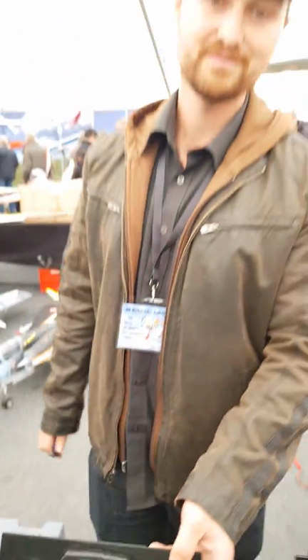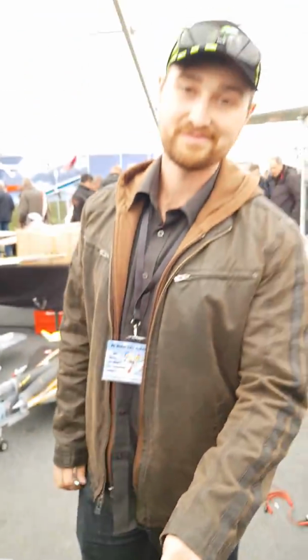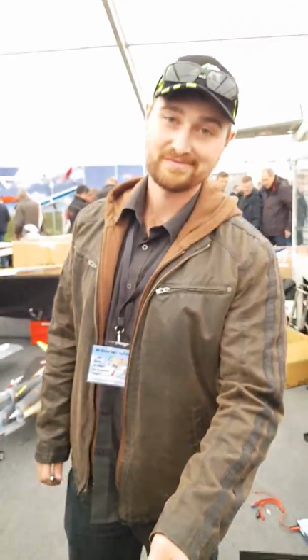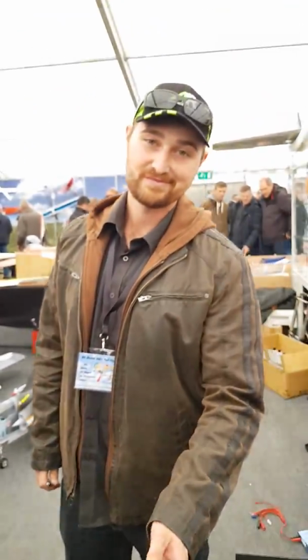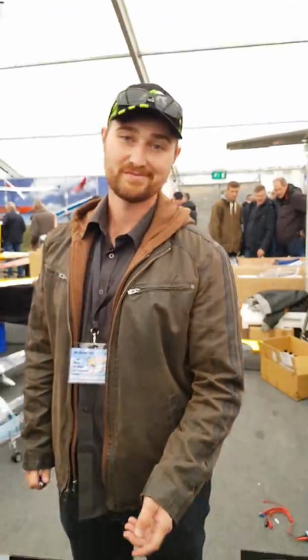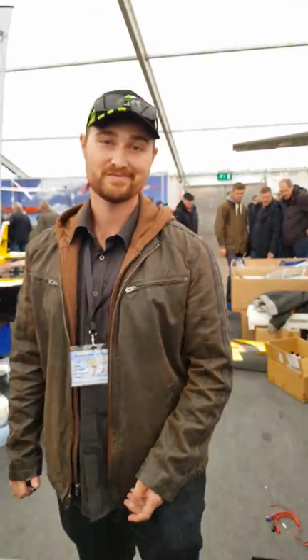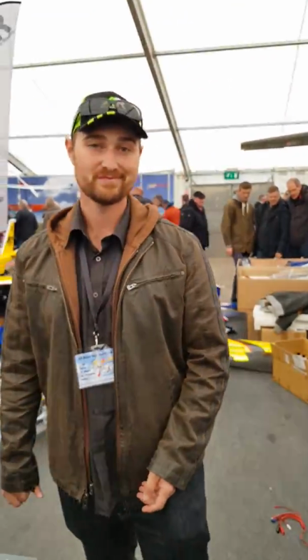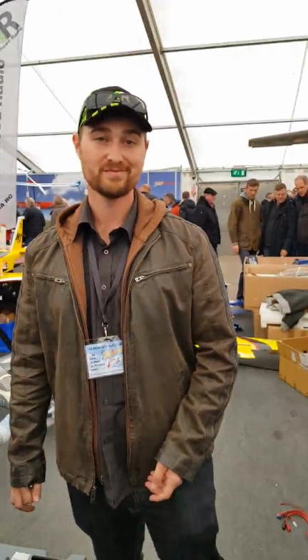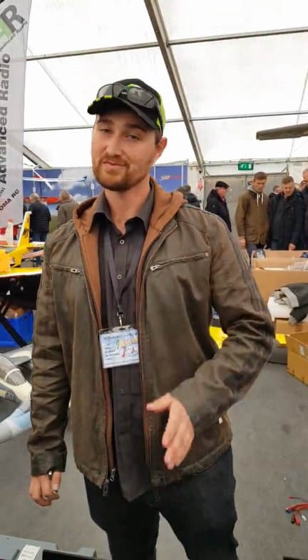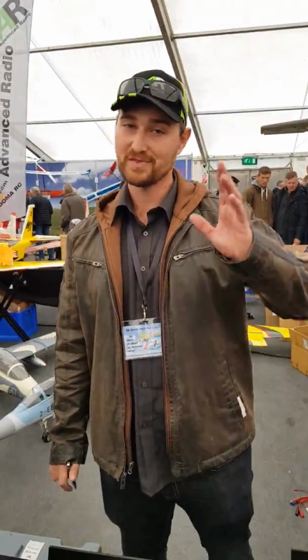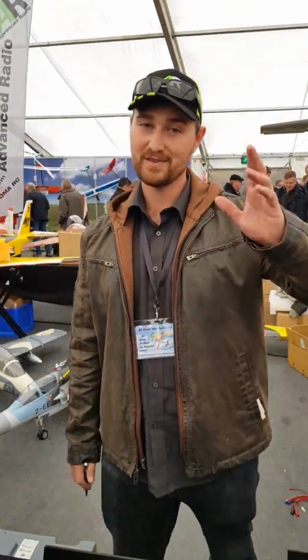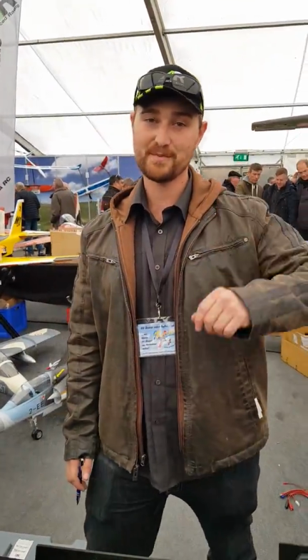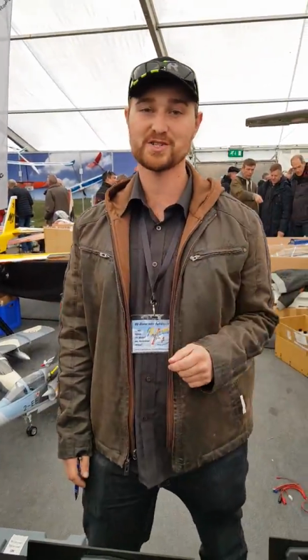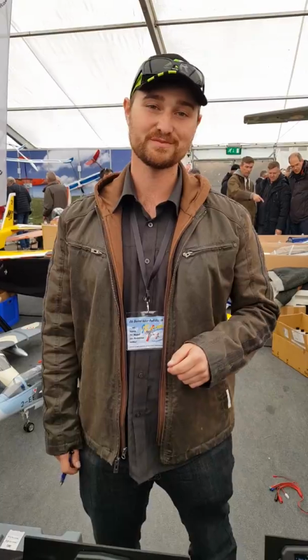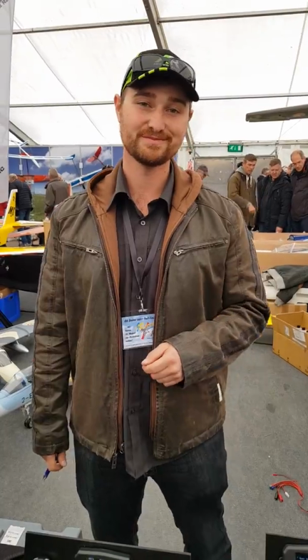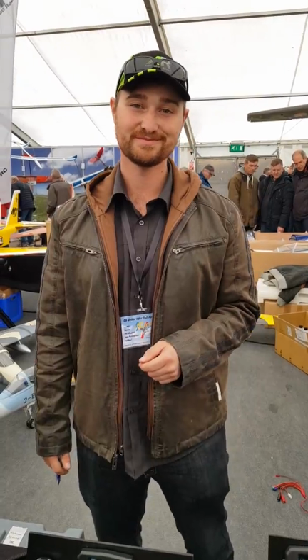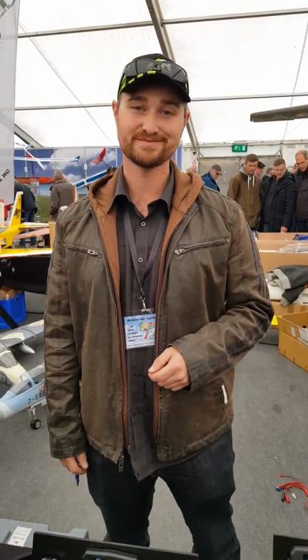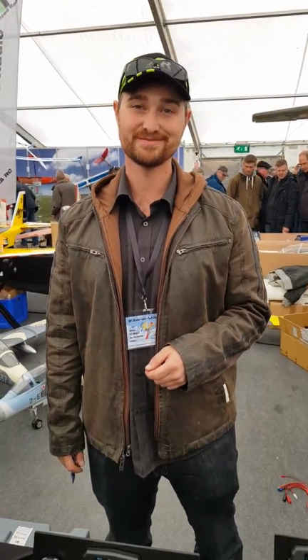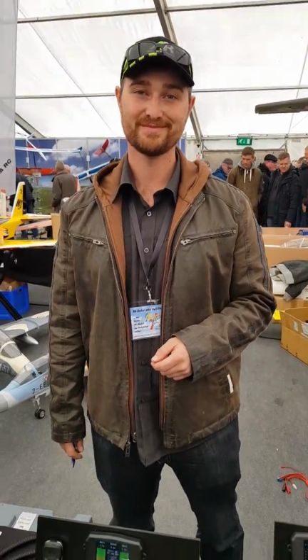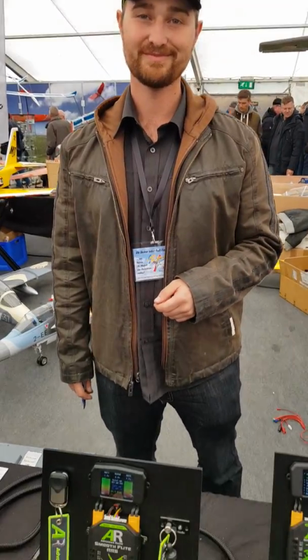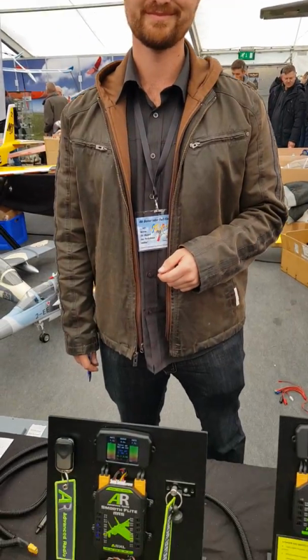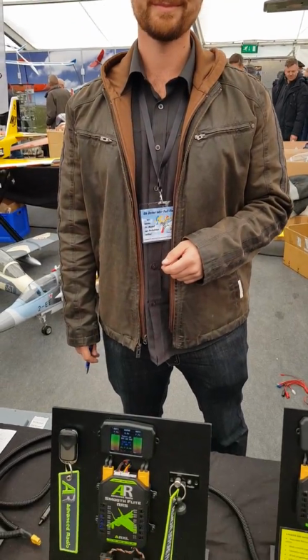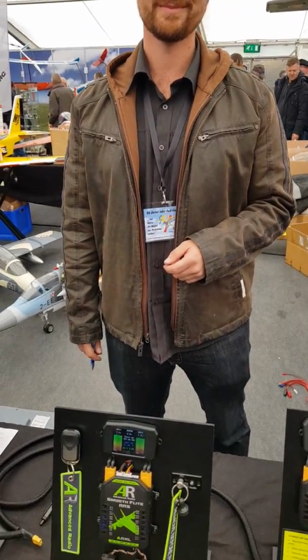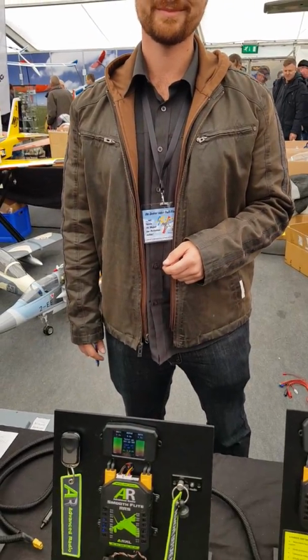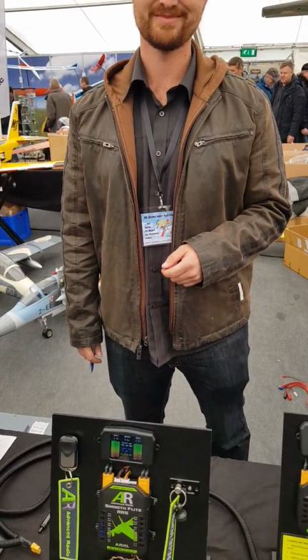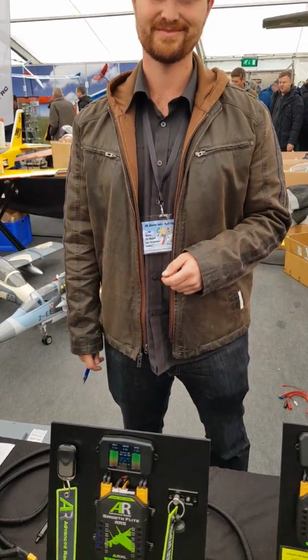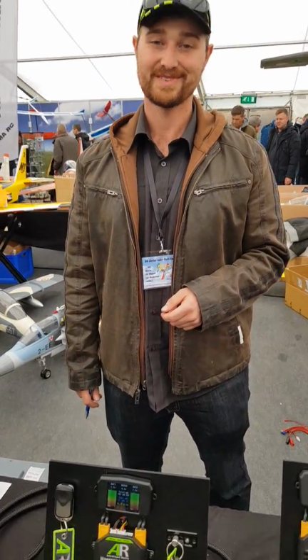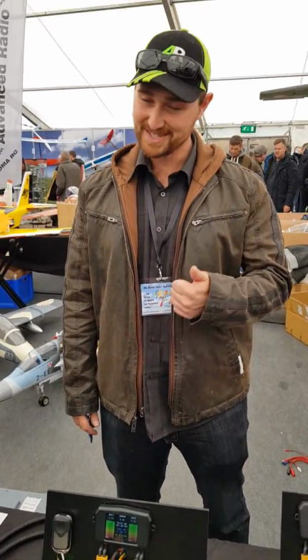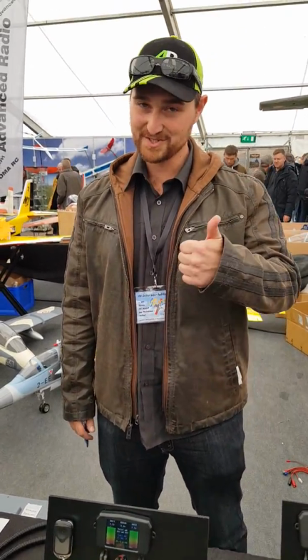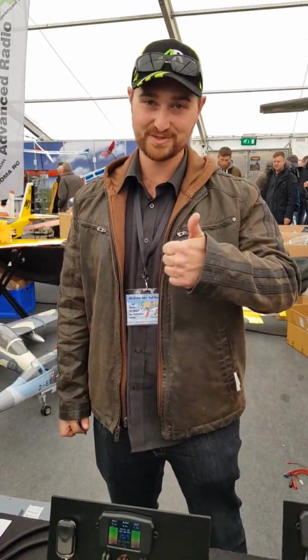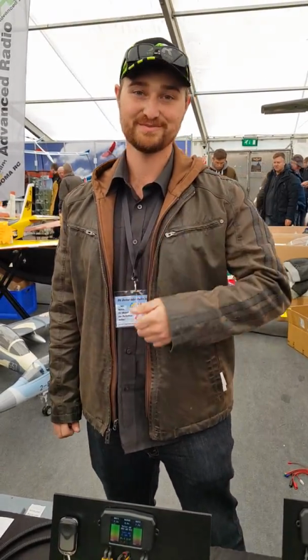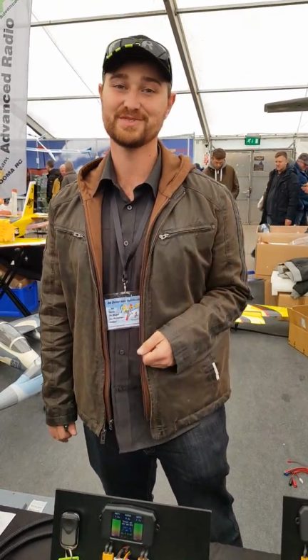Thank you for the explanation. Thank you very much. I'll put it online and hopefully people will like it. Sounds good. Thank you.